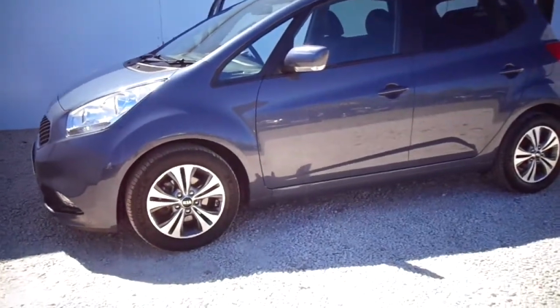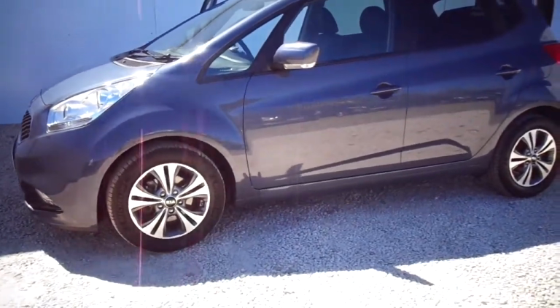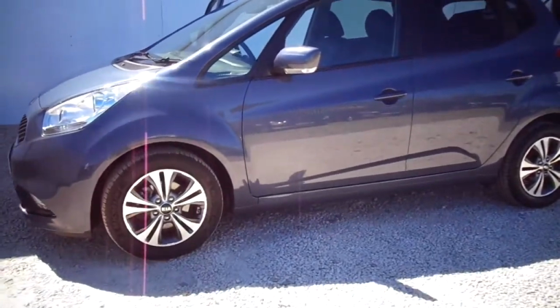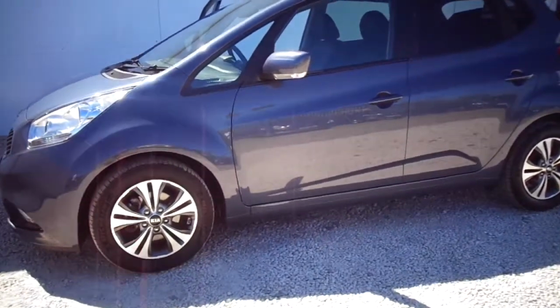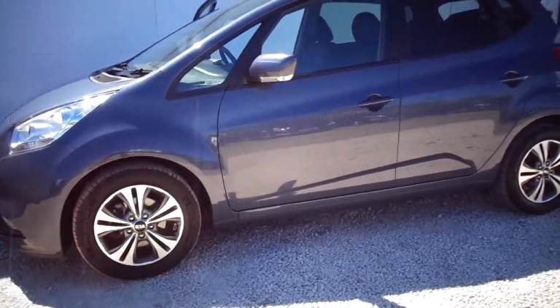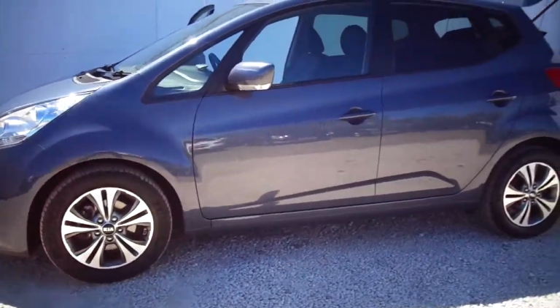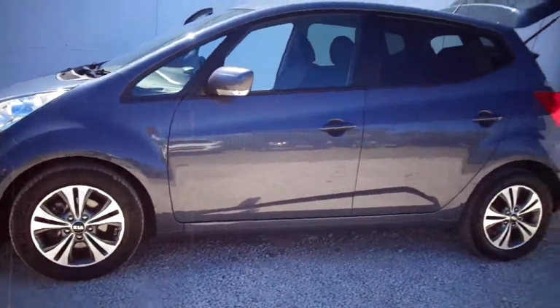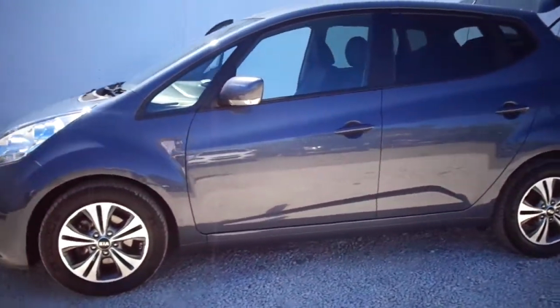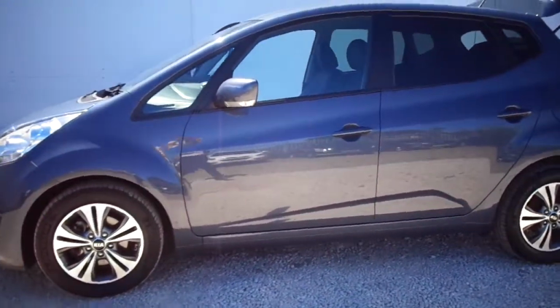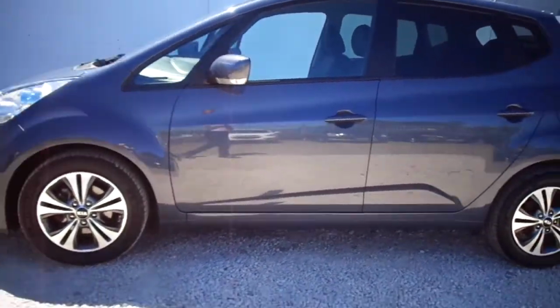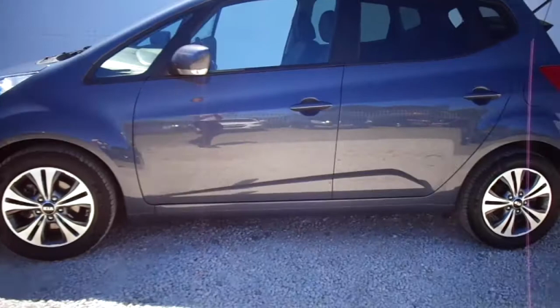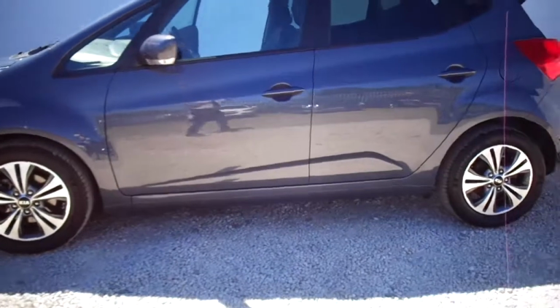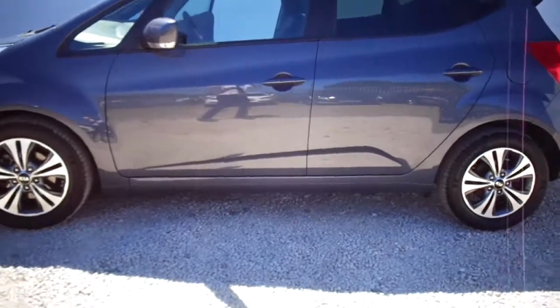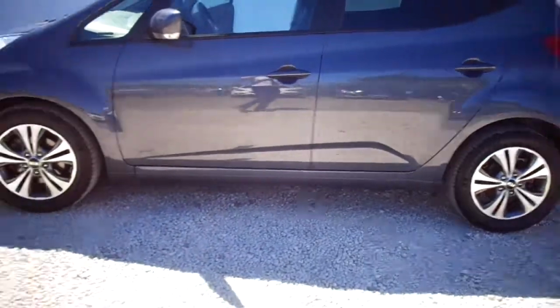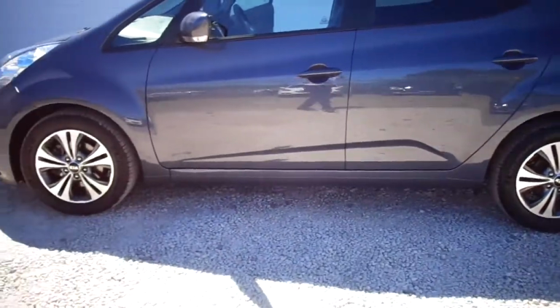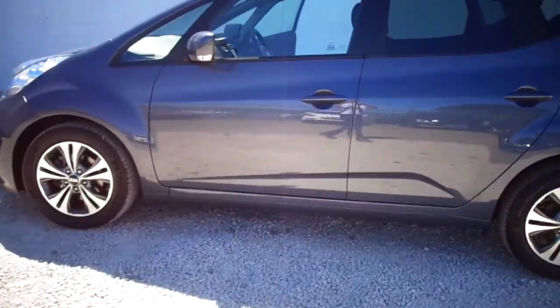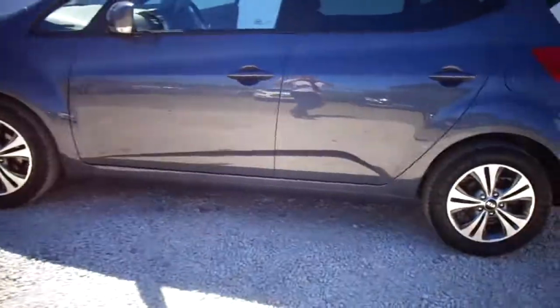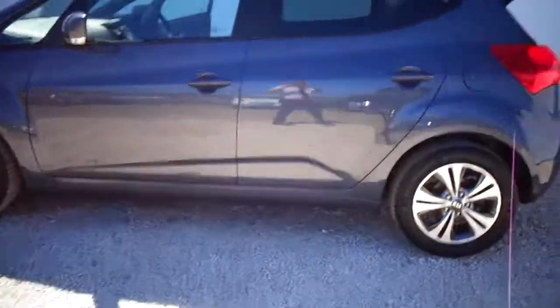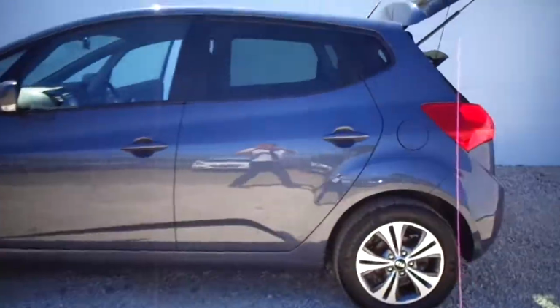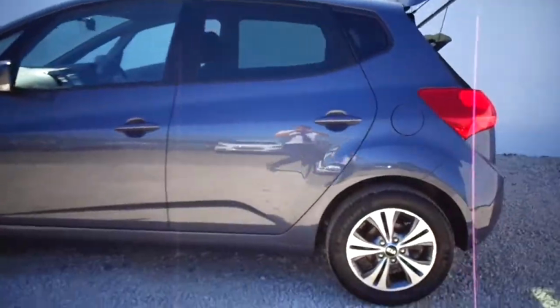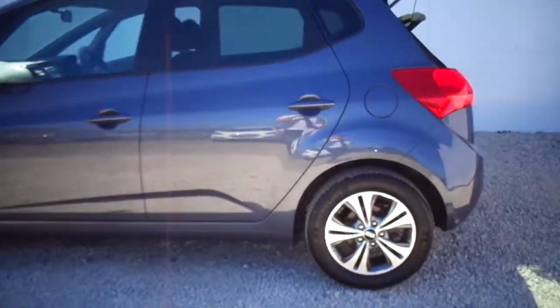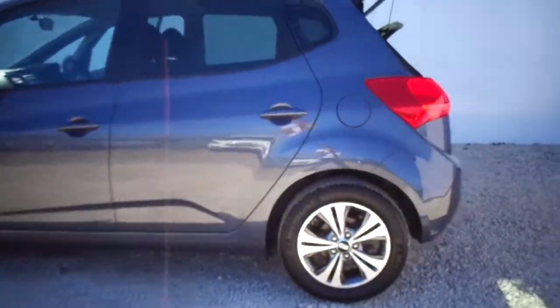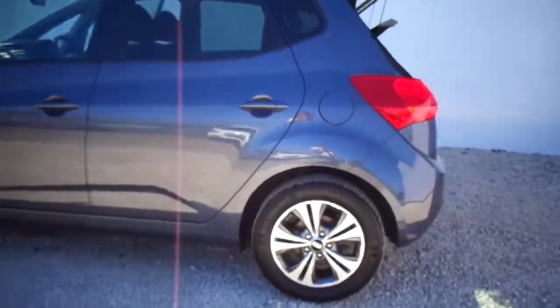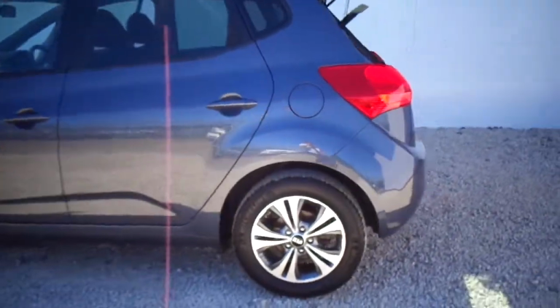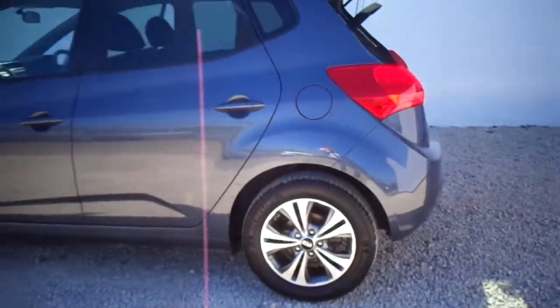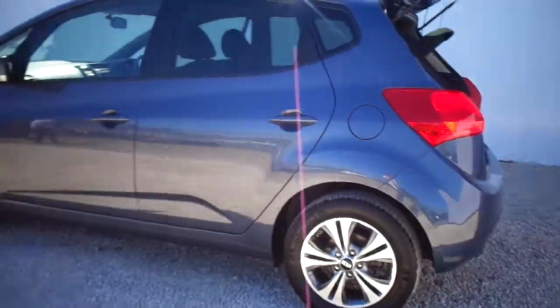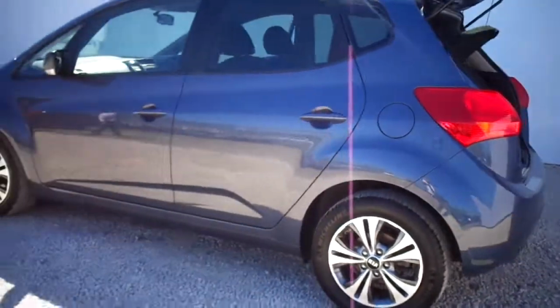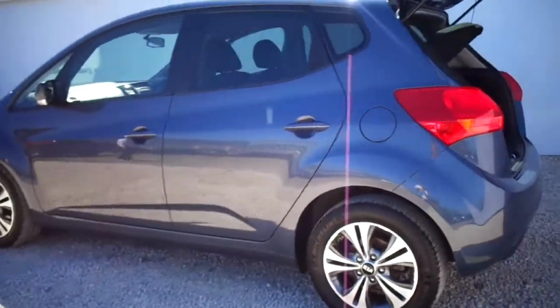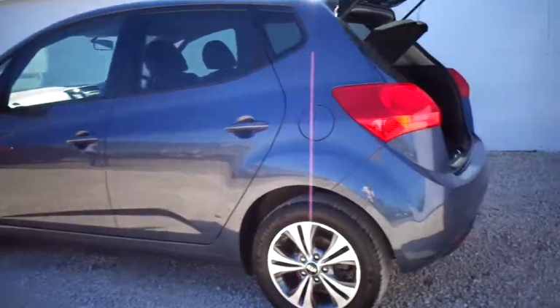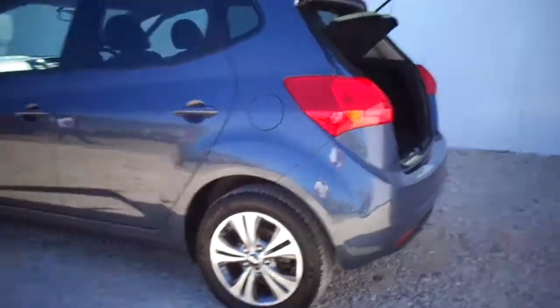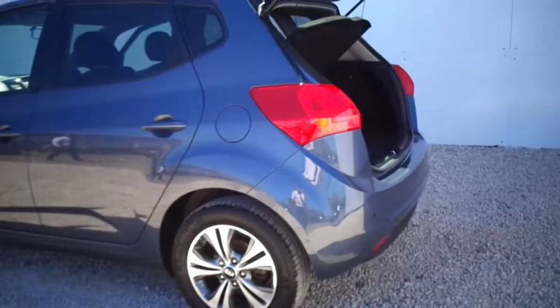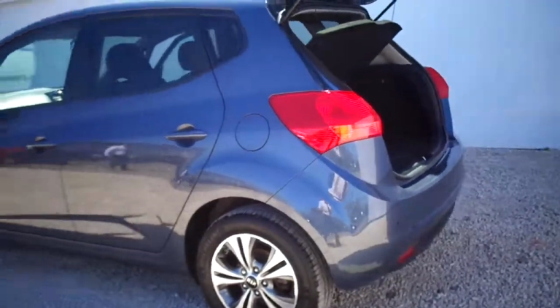Metallic planet blue — a very desirable colour. It comes with alloy wheels, Bluetooth, and air conditioning as standard.